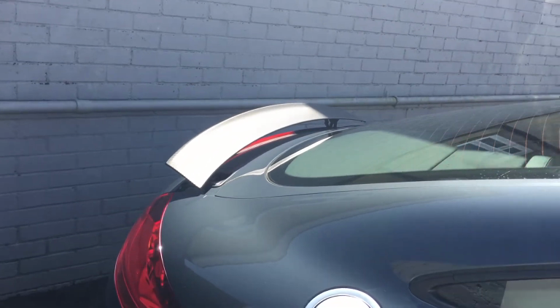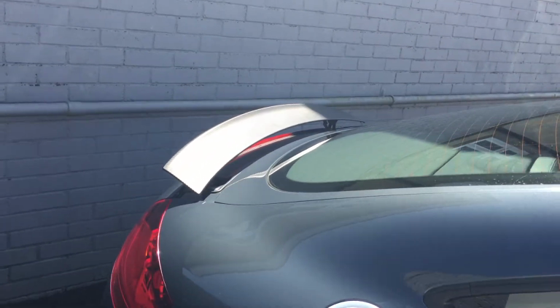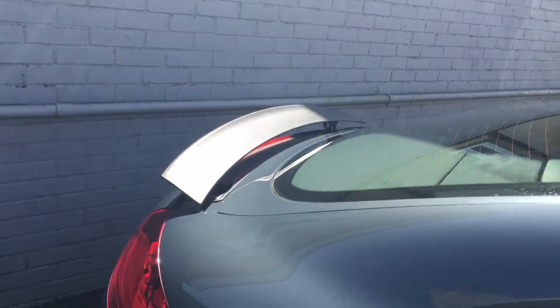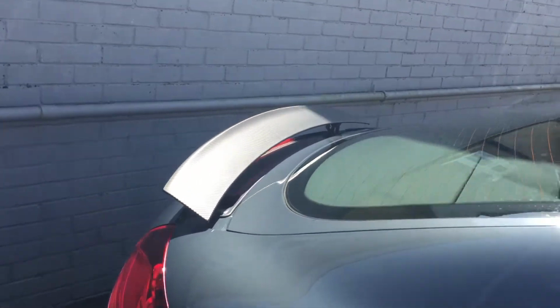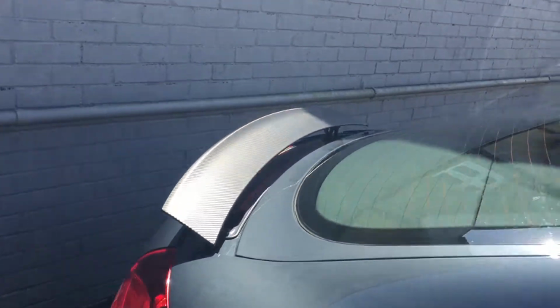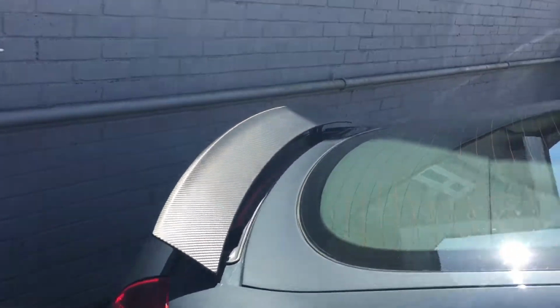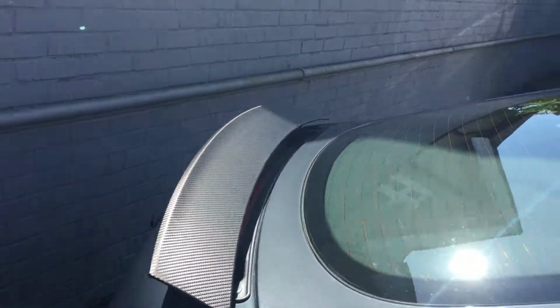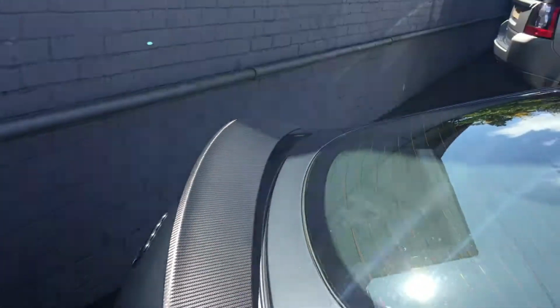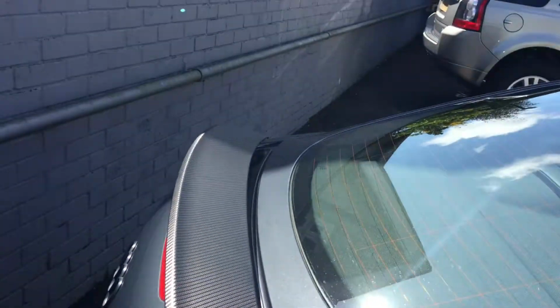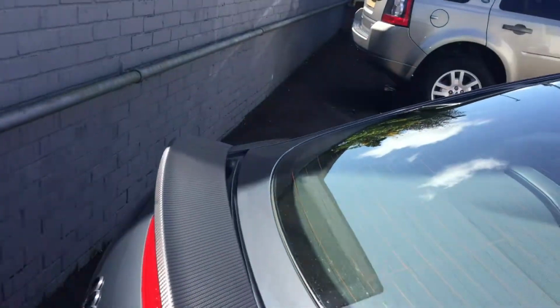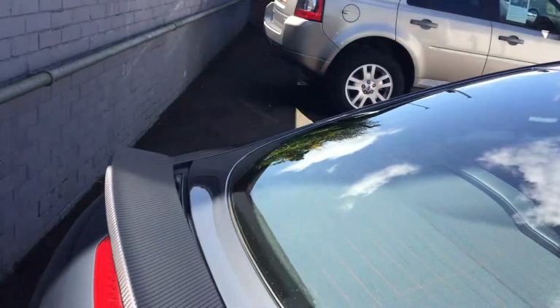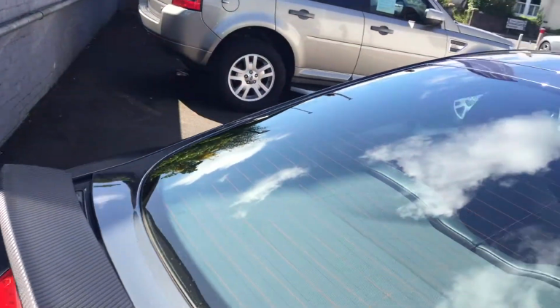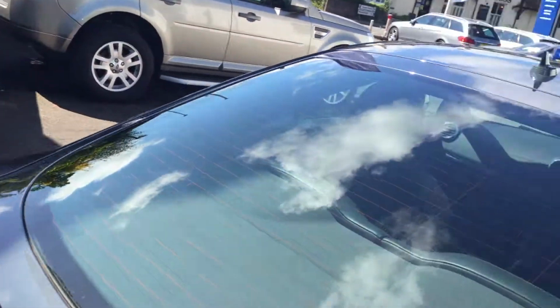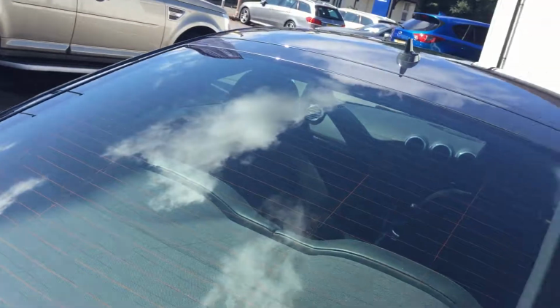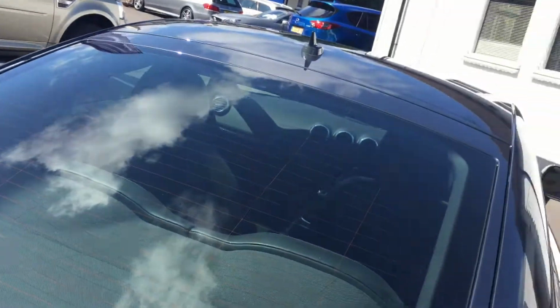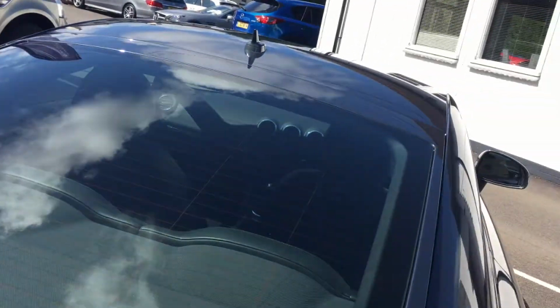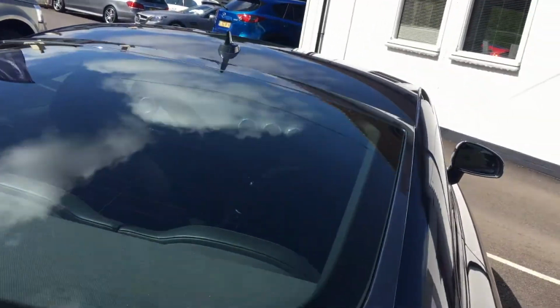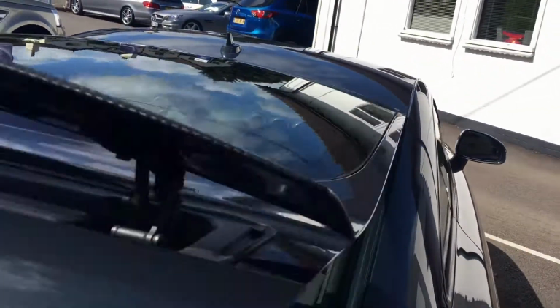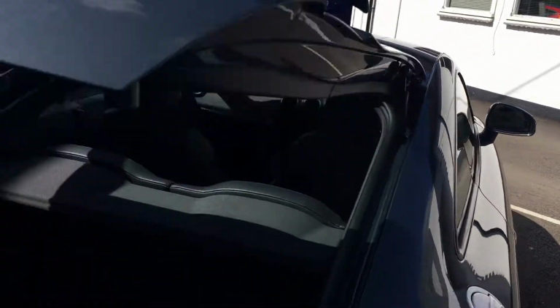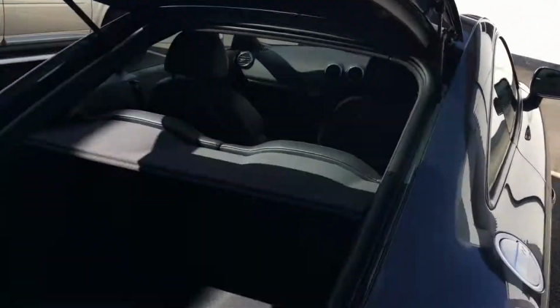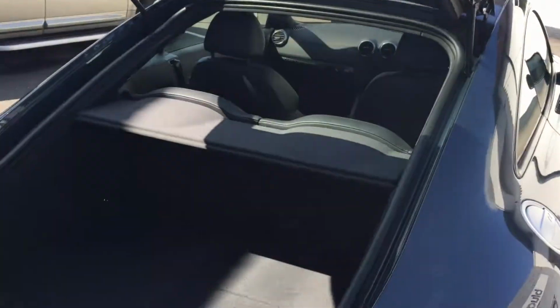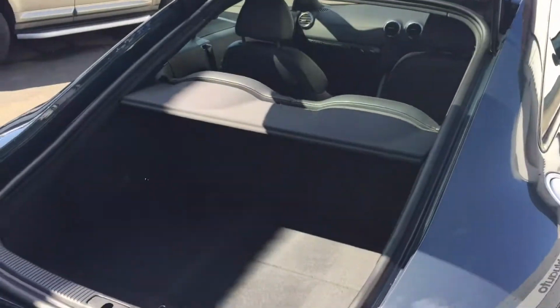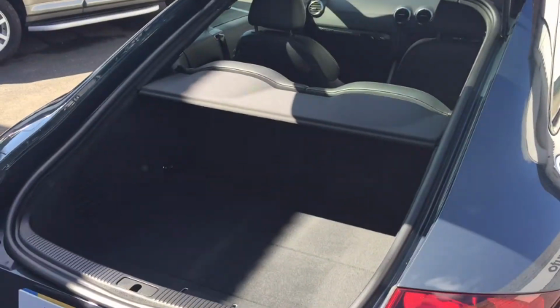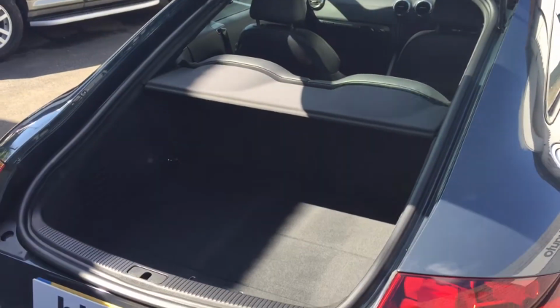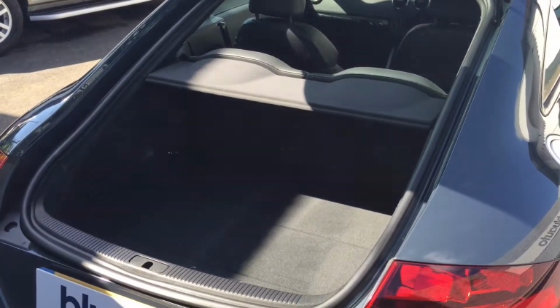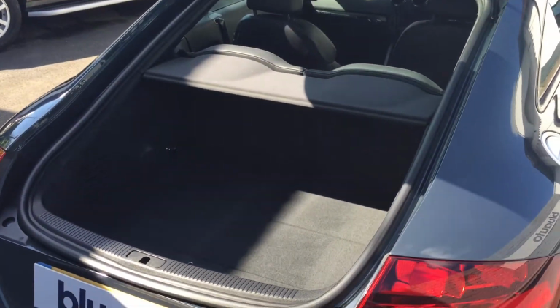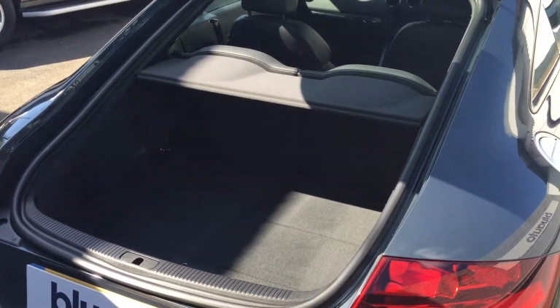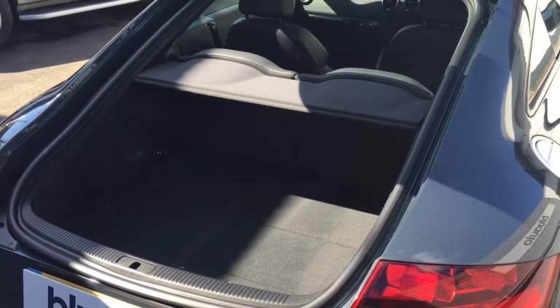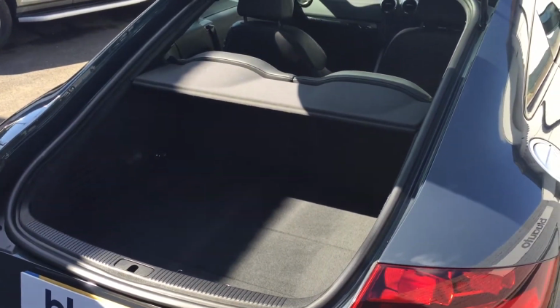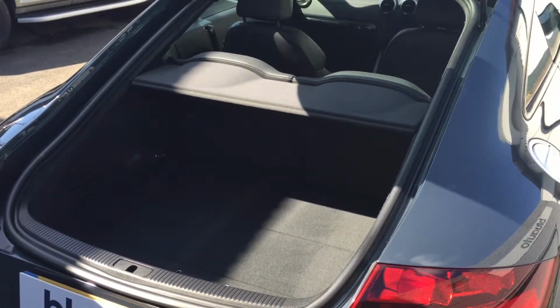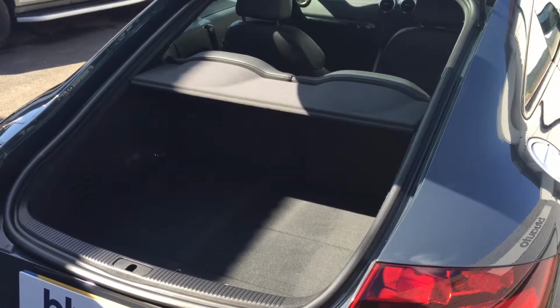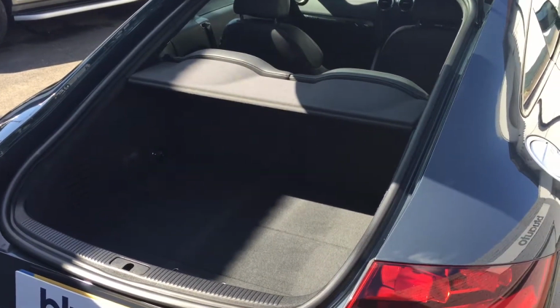Let's just show you the boot. A boot on a vehicle like this is actually pretty impressive — it's a decent size.